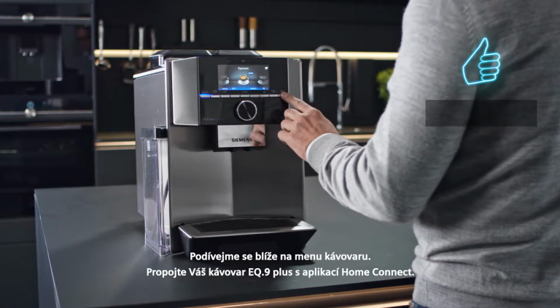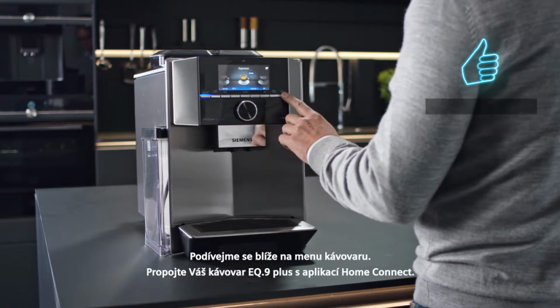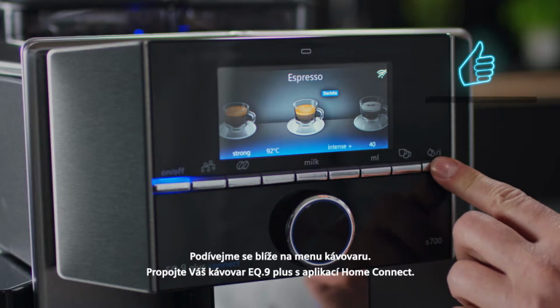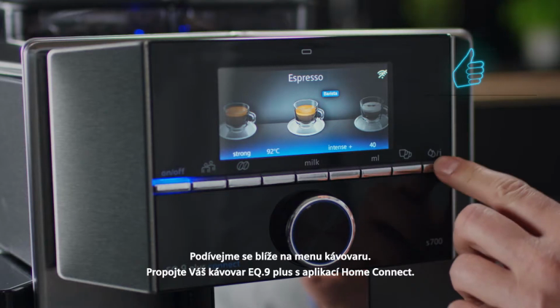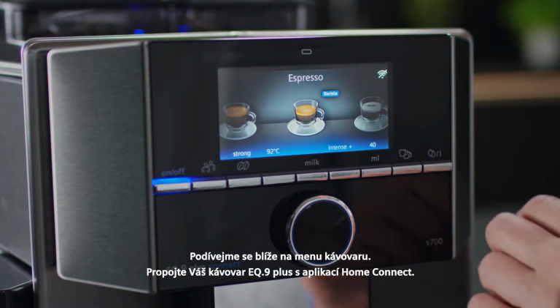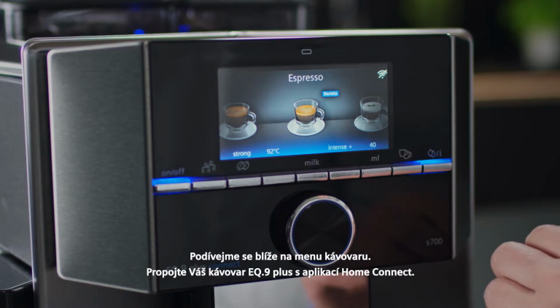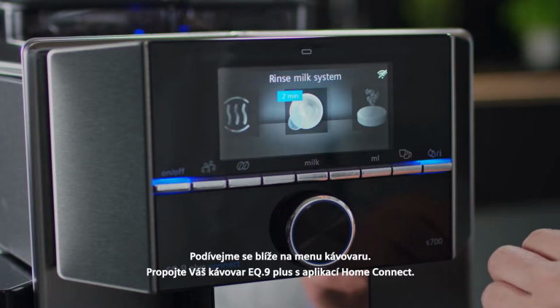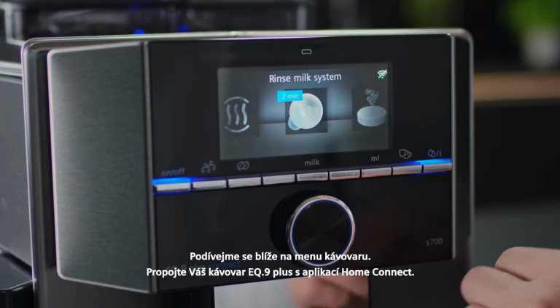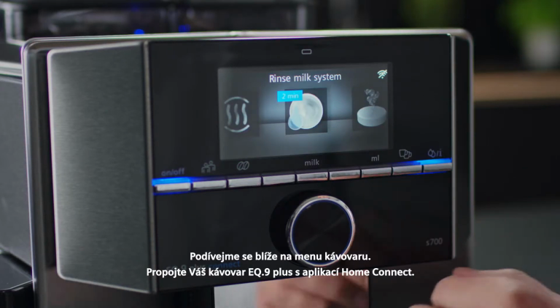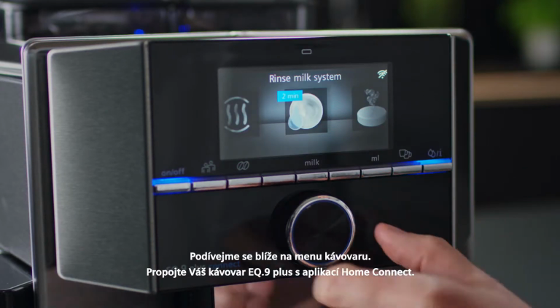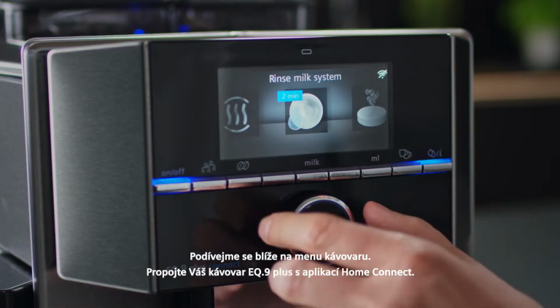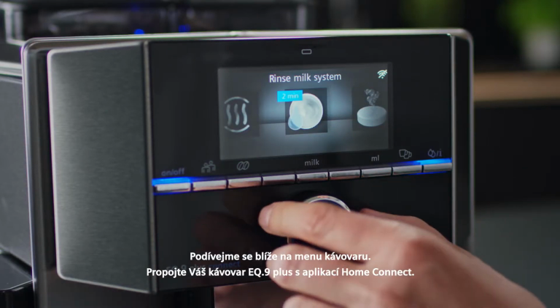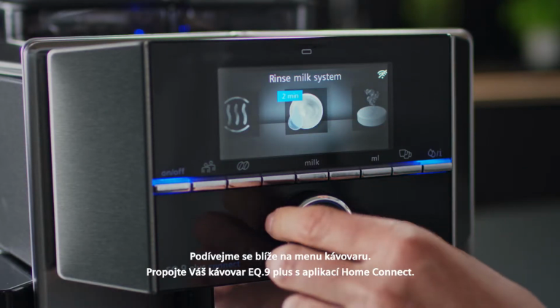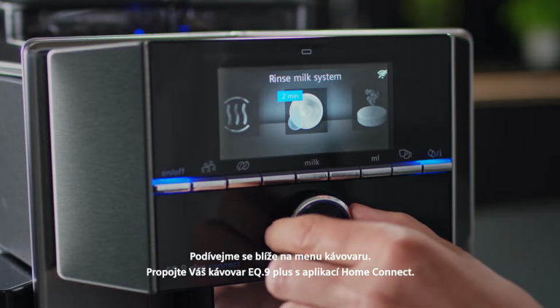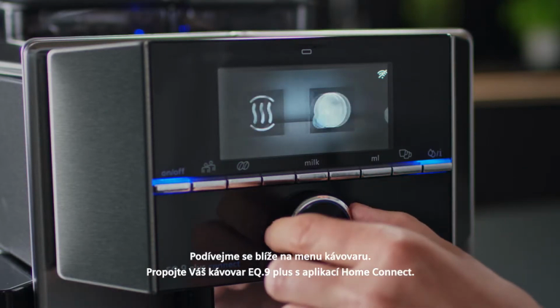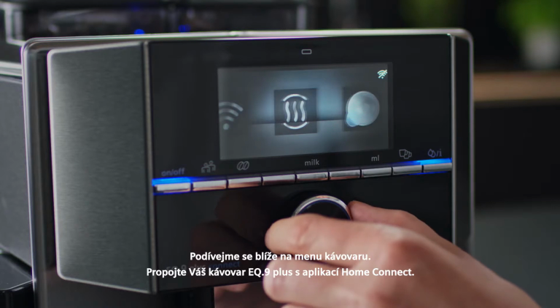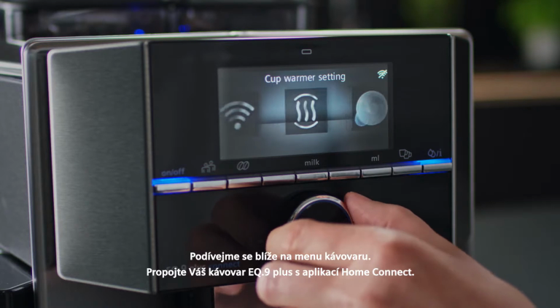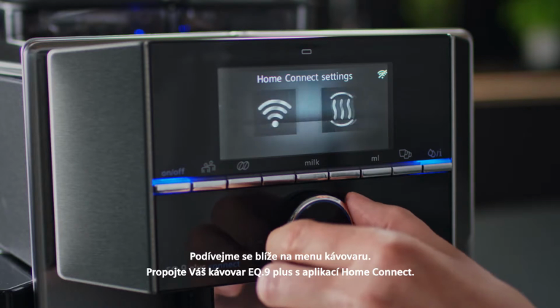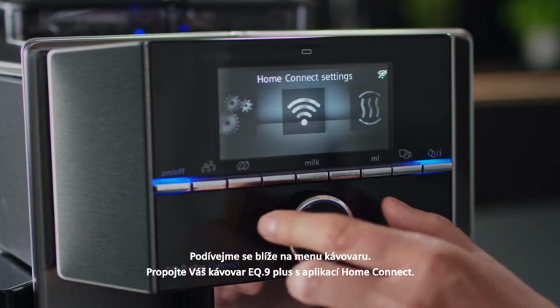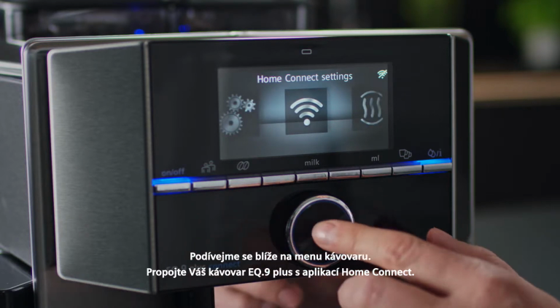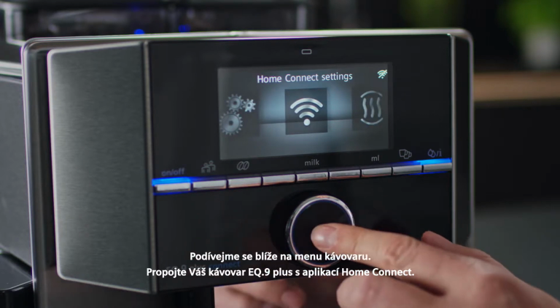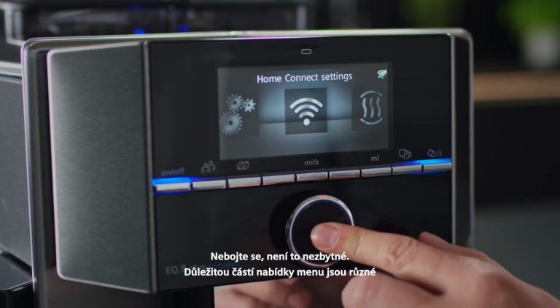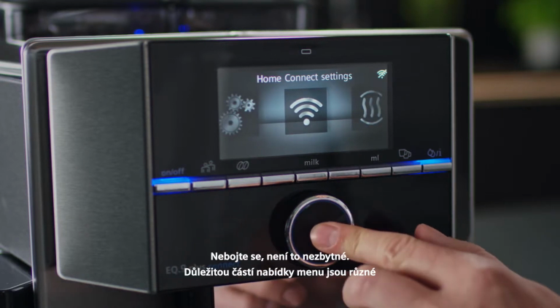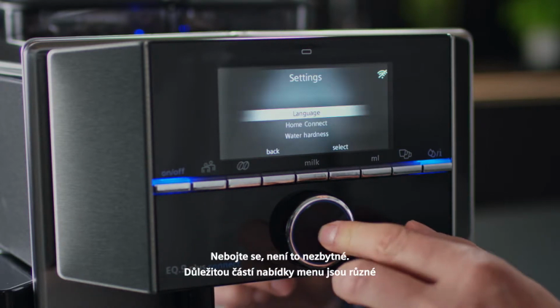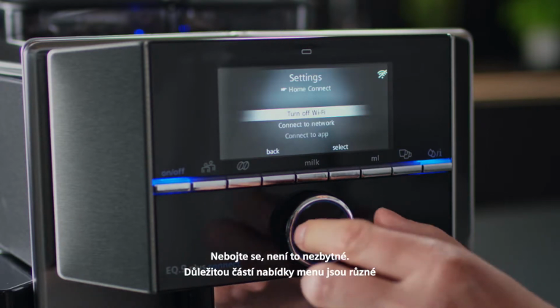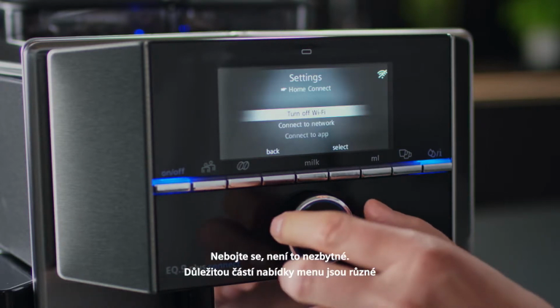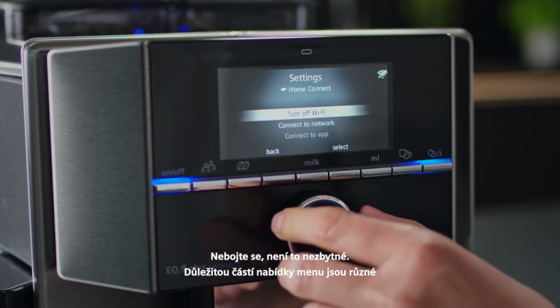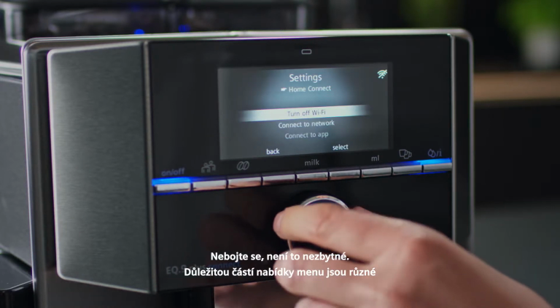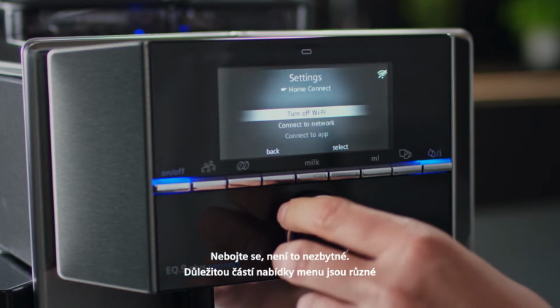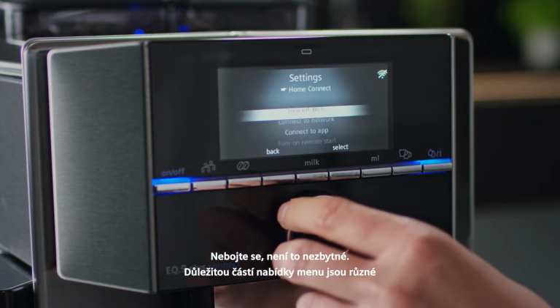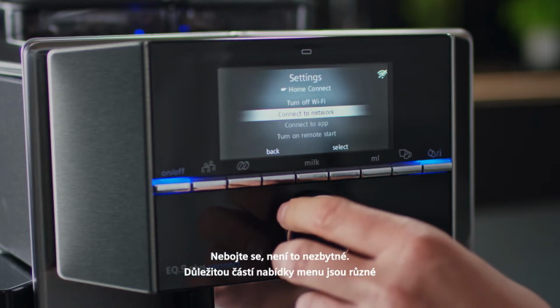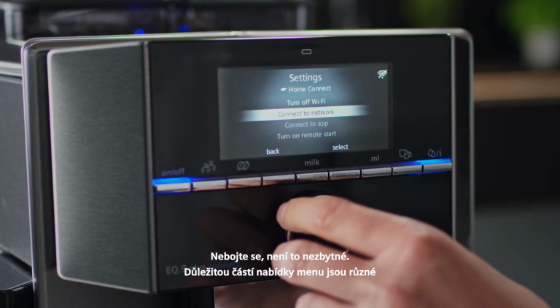Connect your EQ9 Plus with Home Connect, but don't worry — it's not essential.